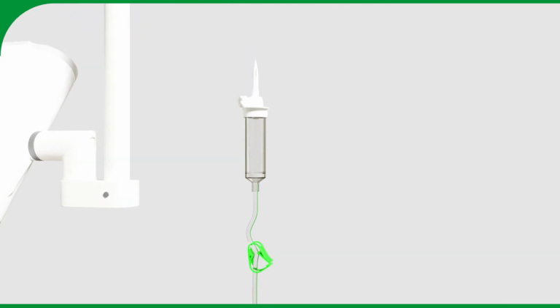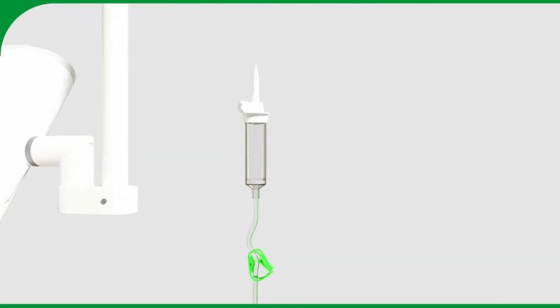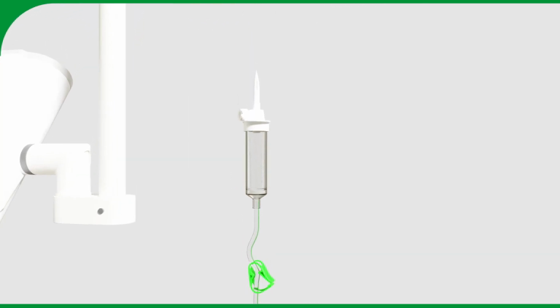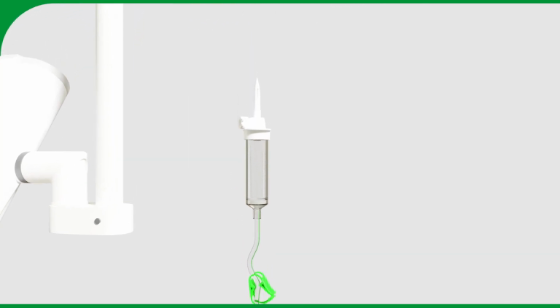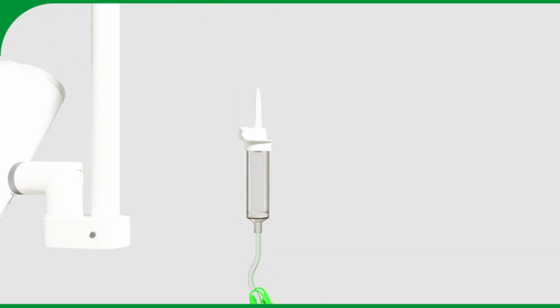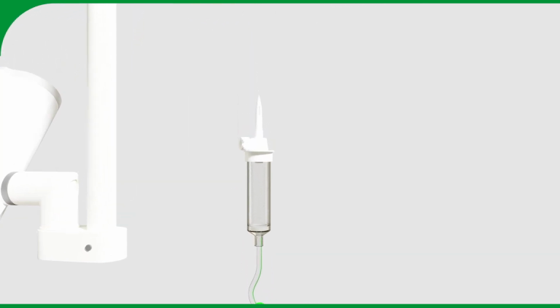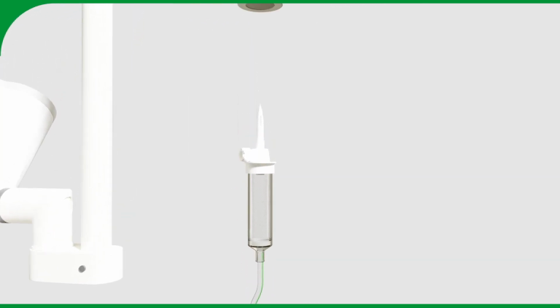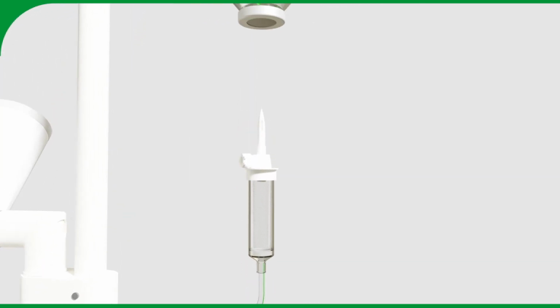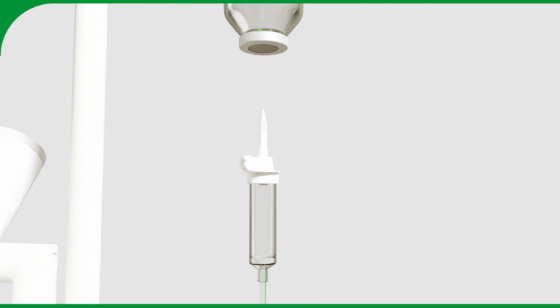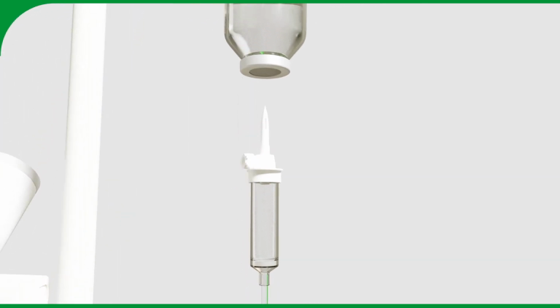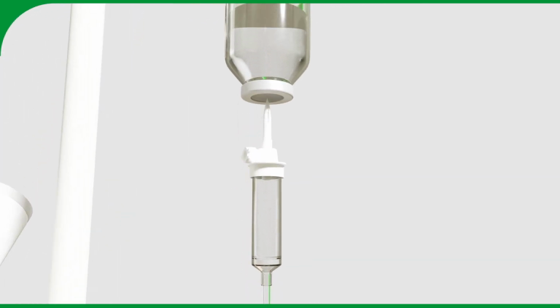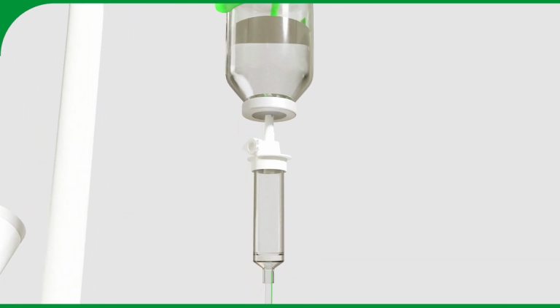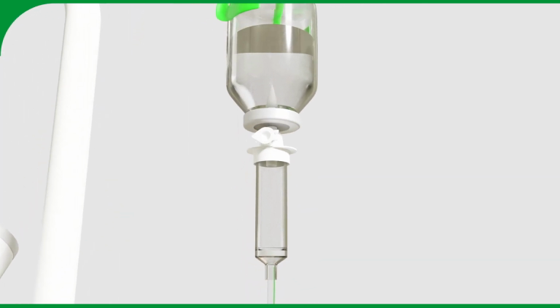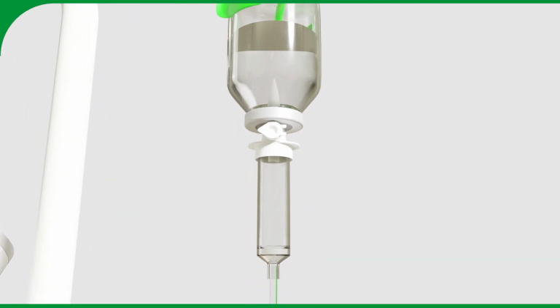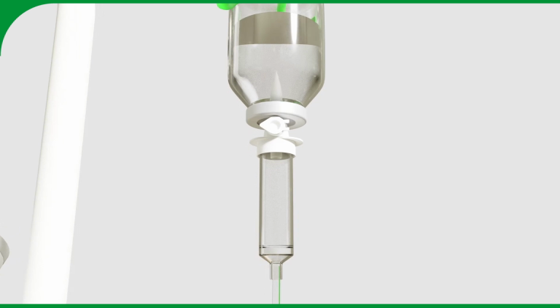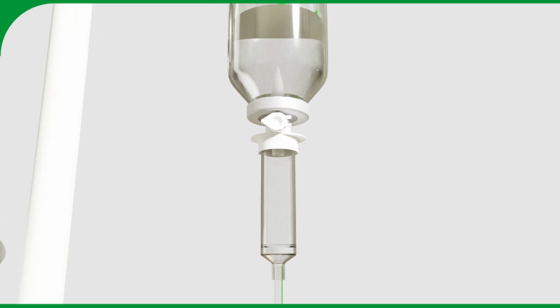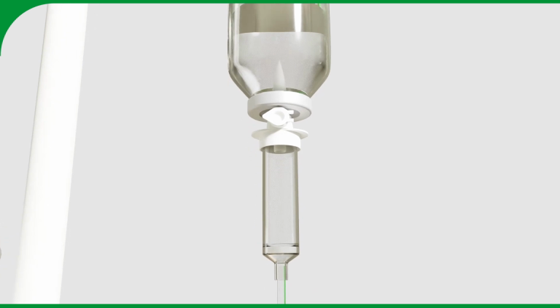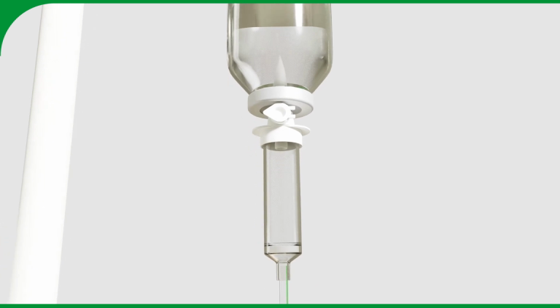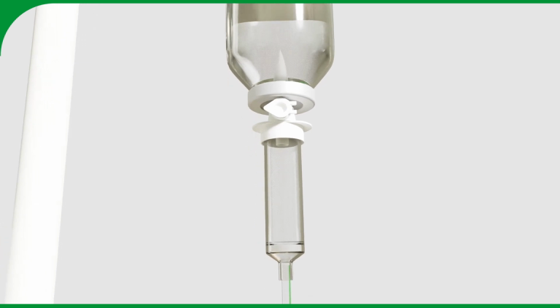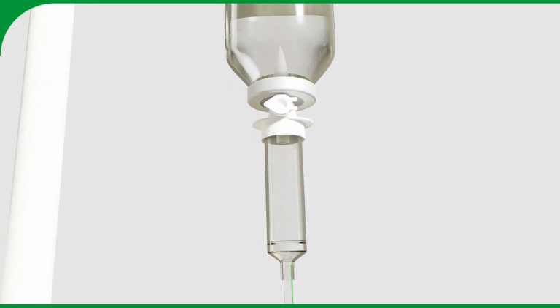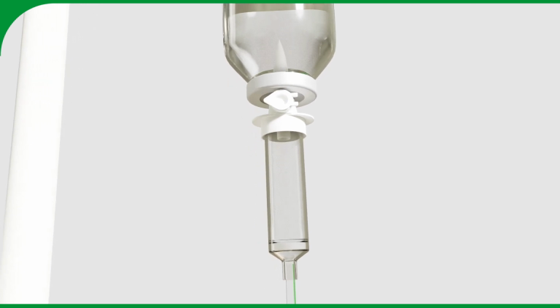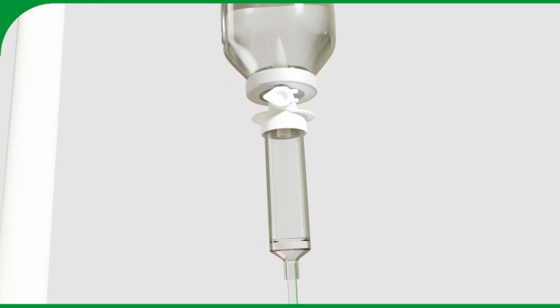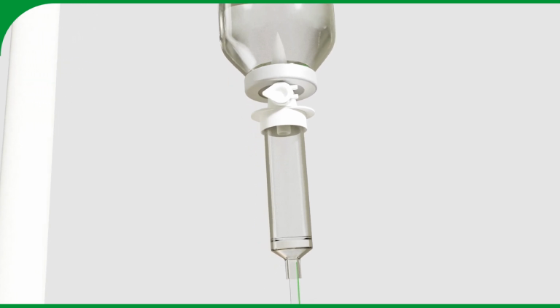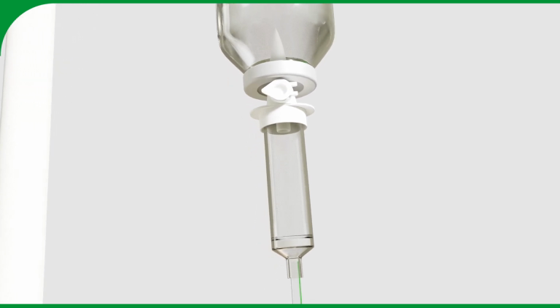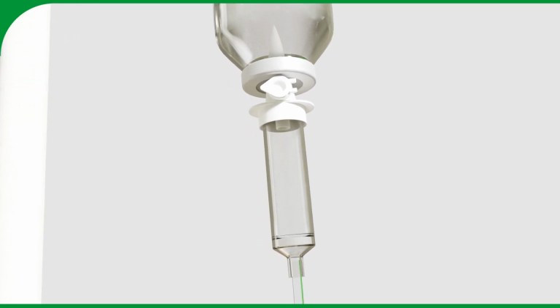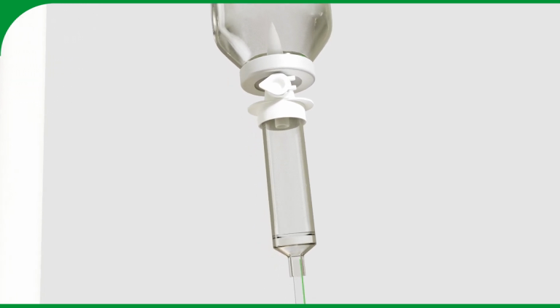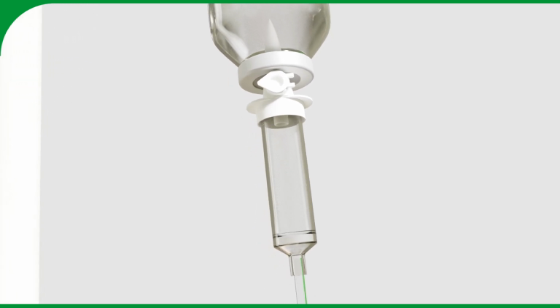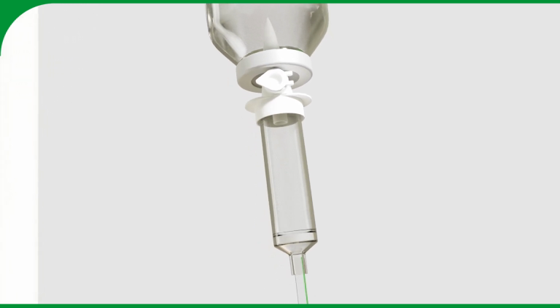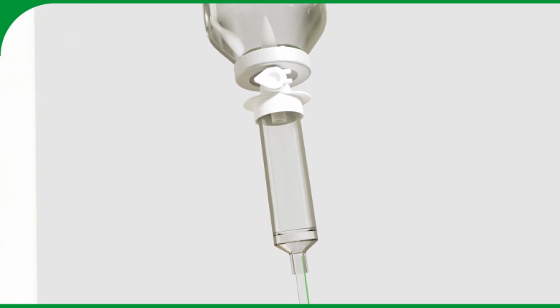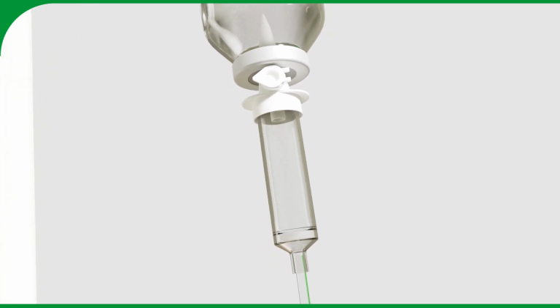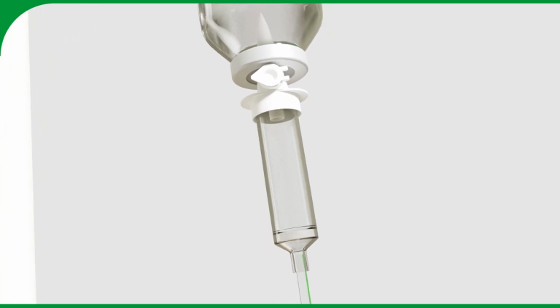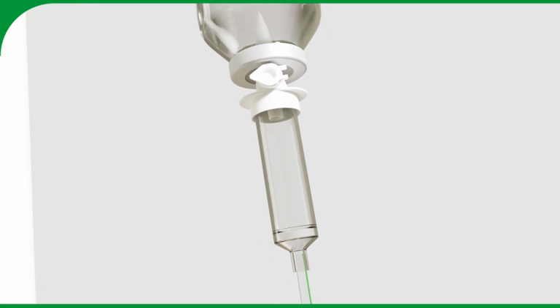On the green-marked side, use the spike to connect to the contrast media bottle. Open the air inlet and squeeze the drip chamber.